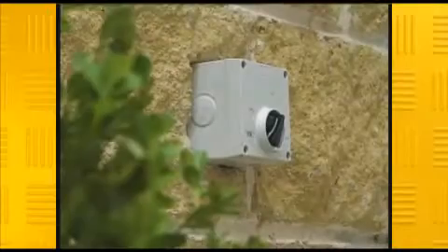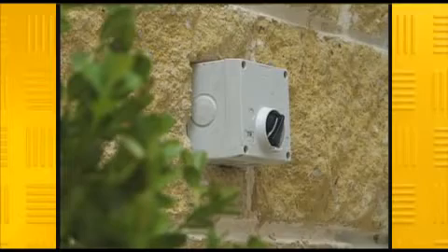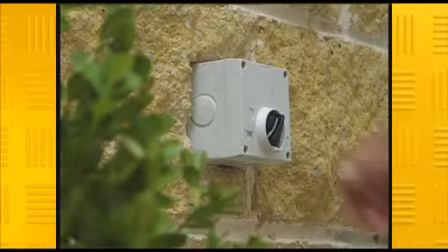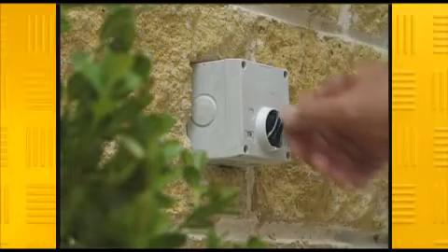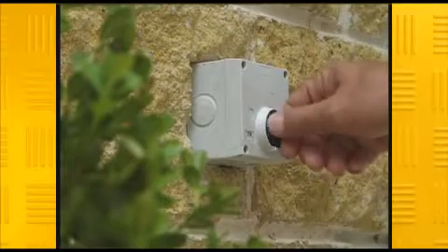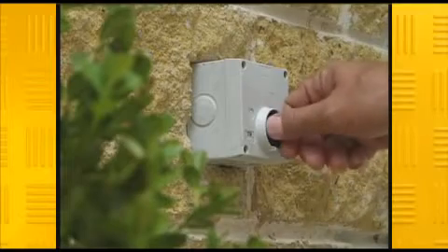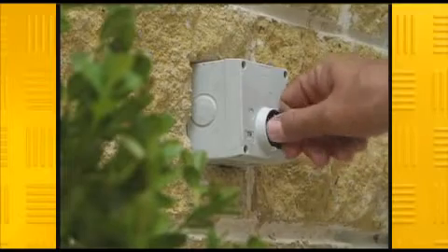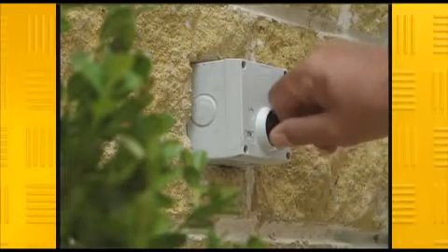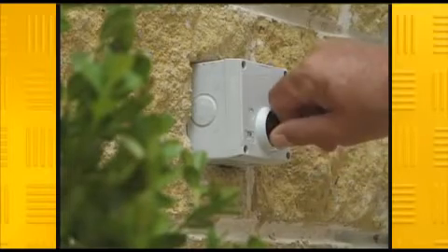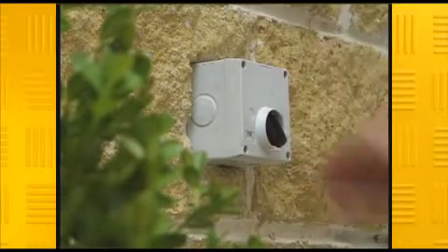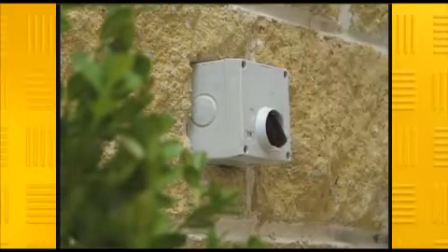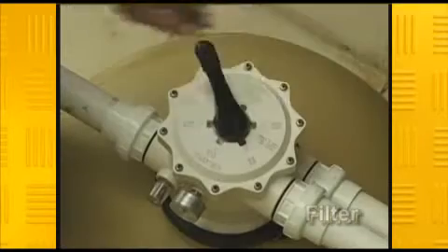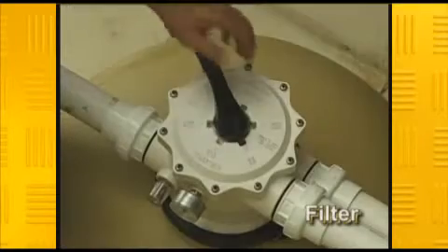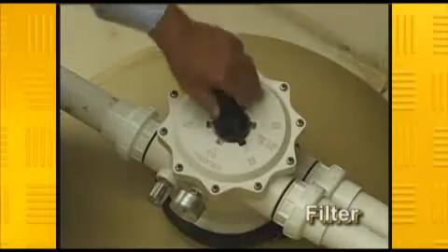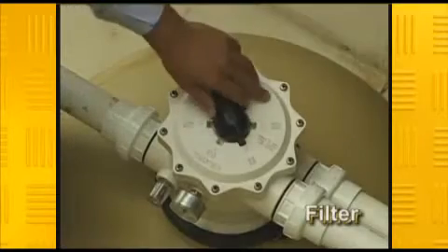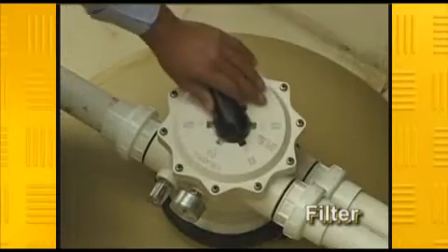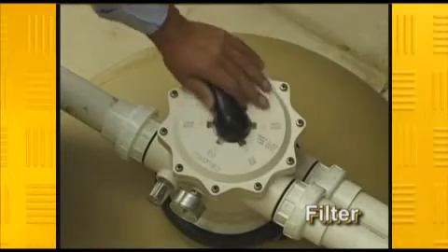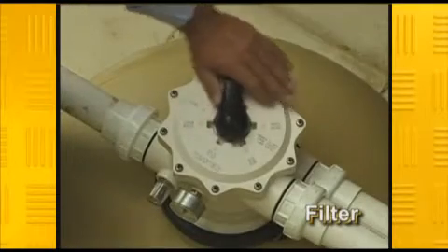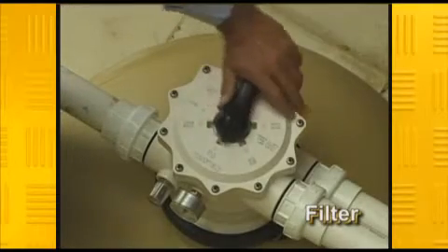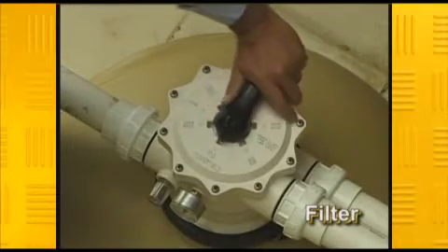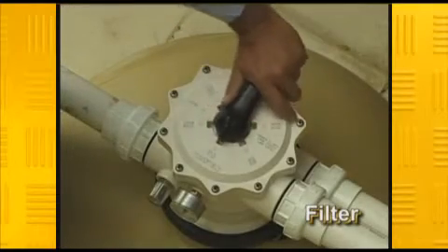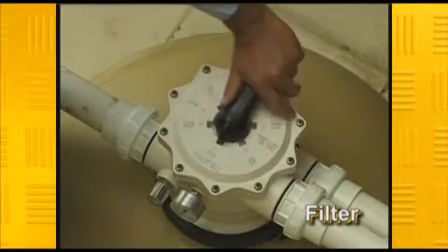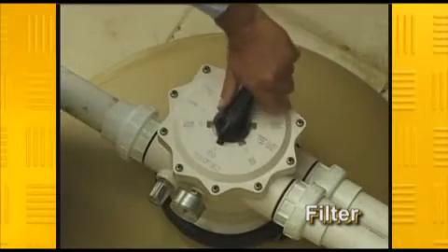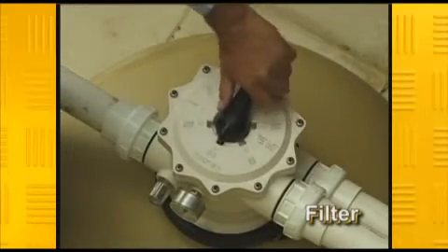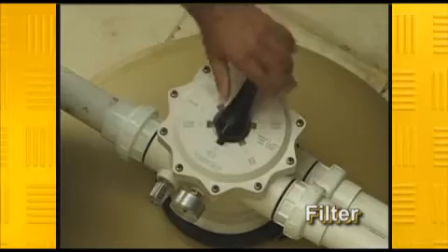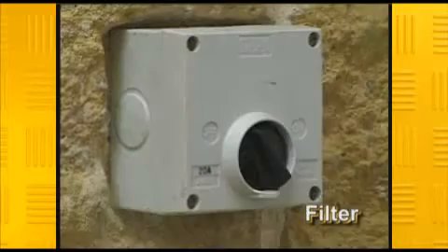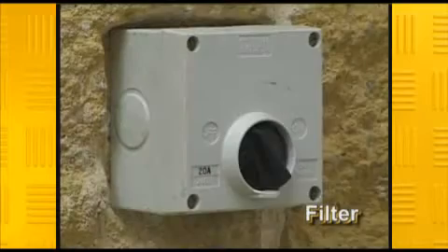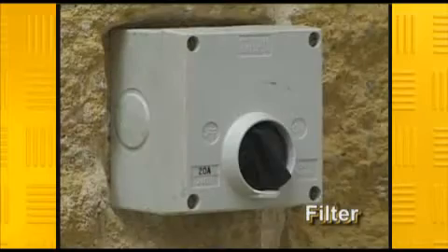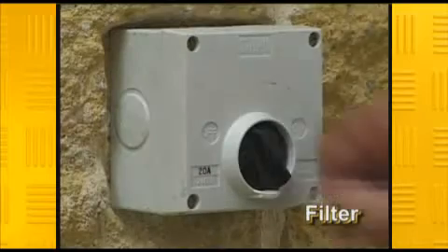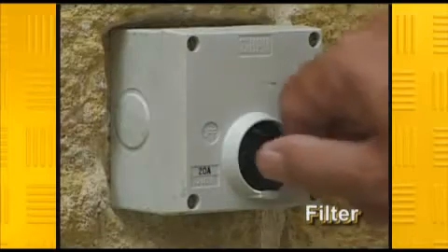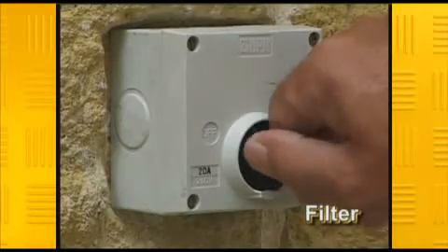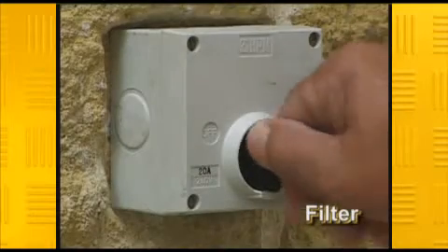After around 30 seconds, turn the pump off, return the valve to the filter position, and turn the pump back on.